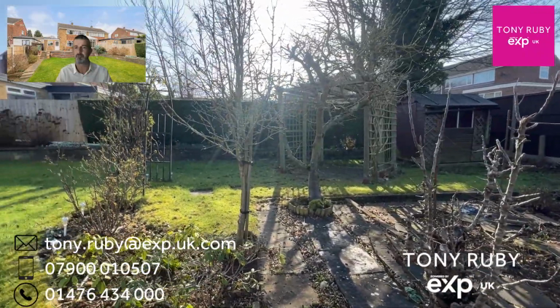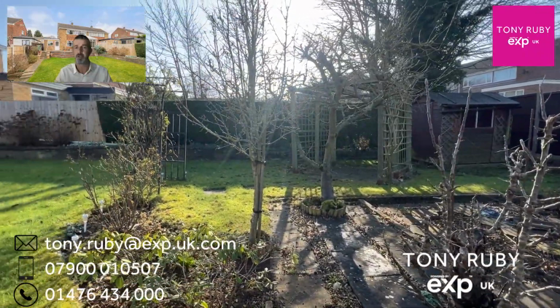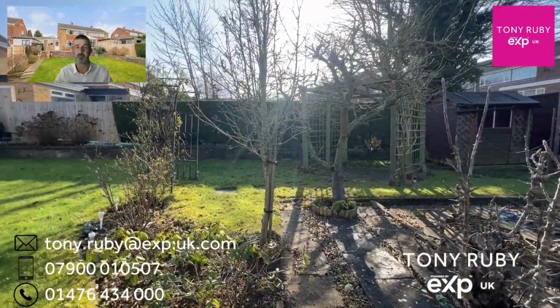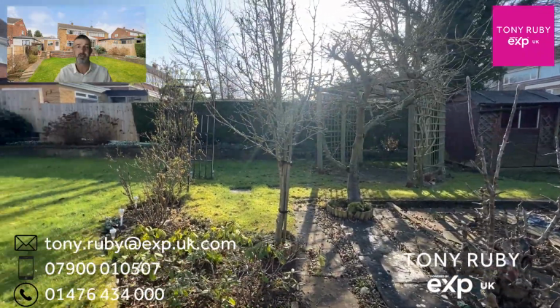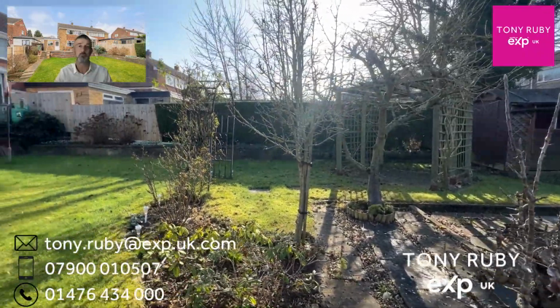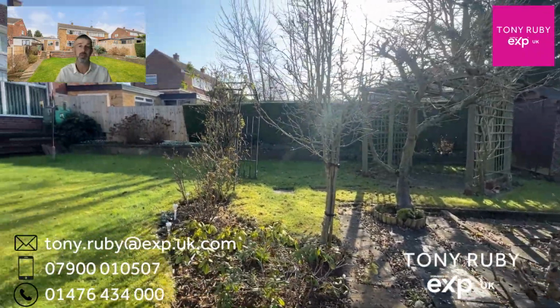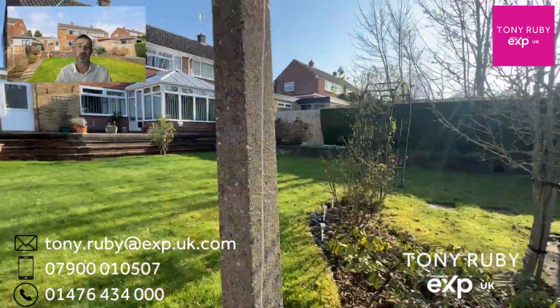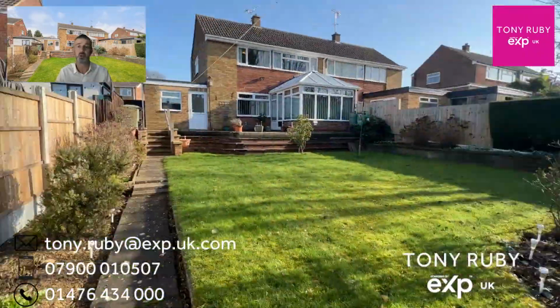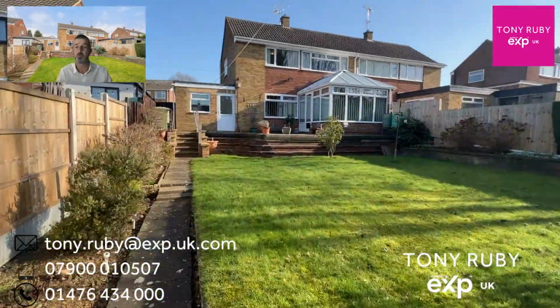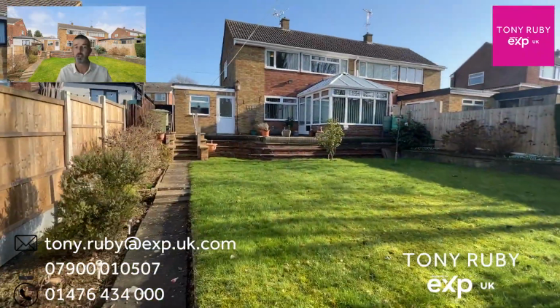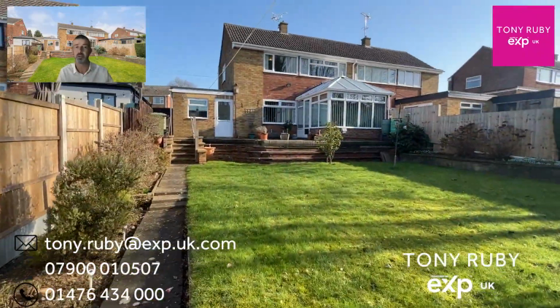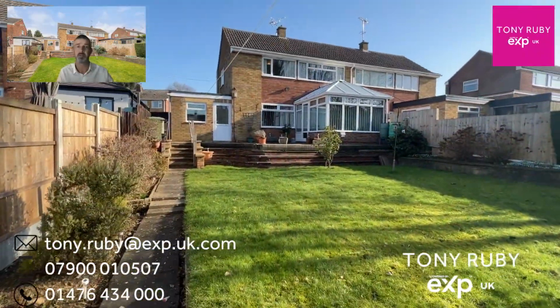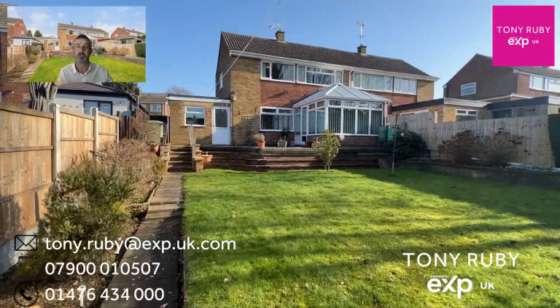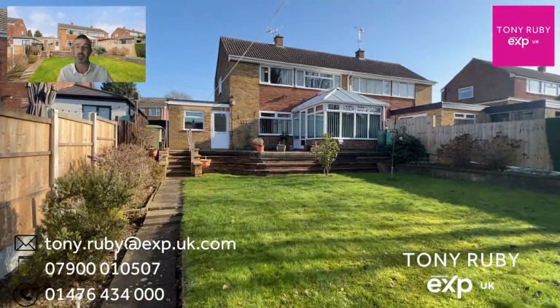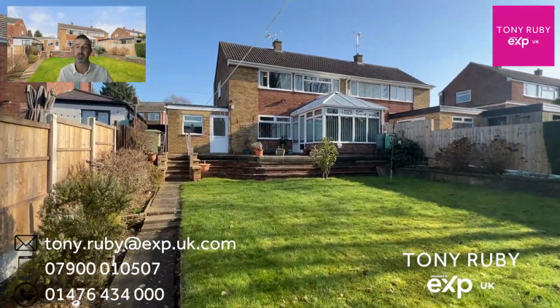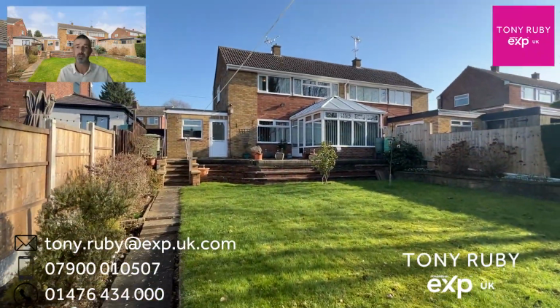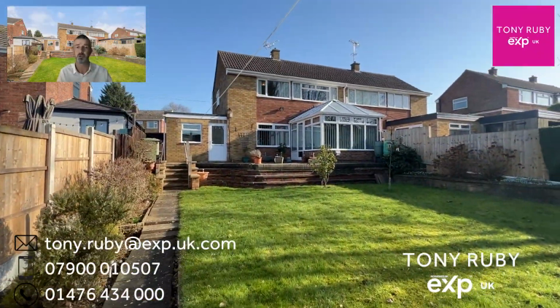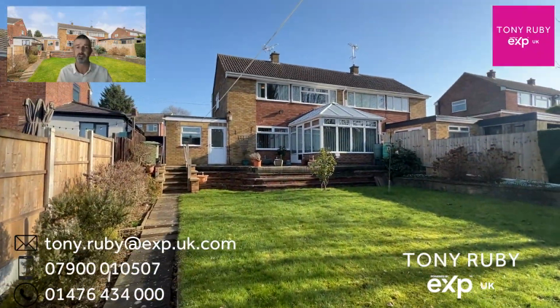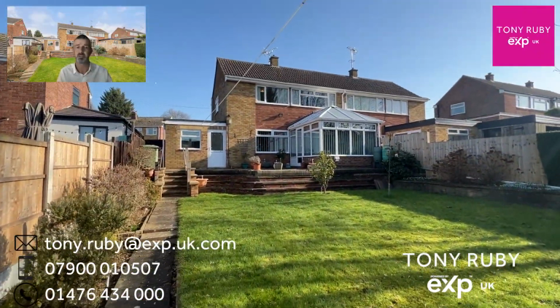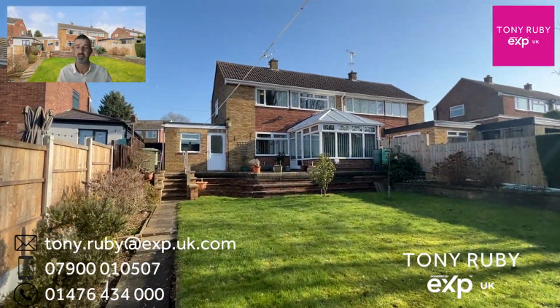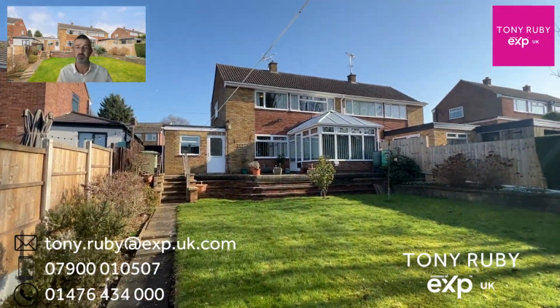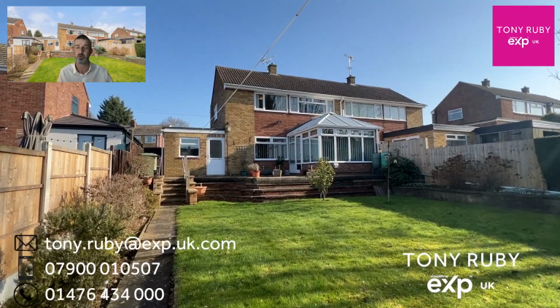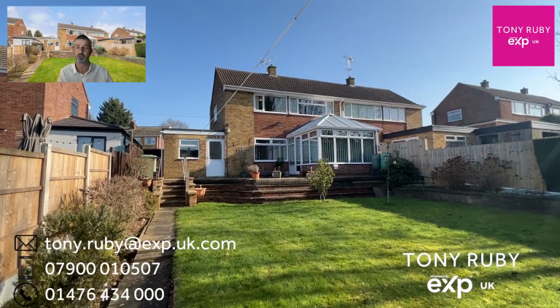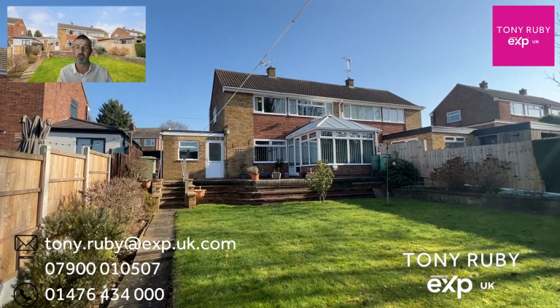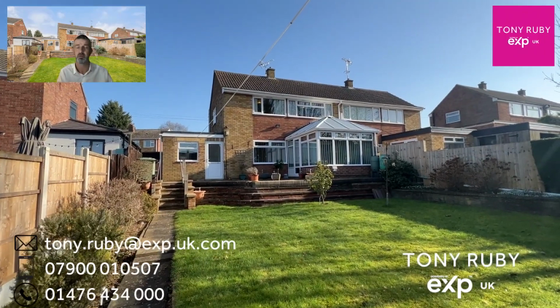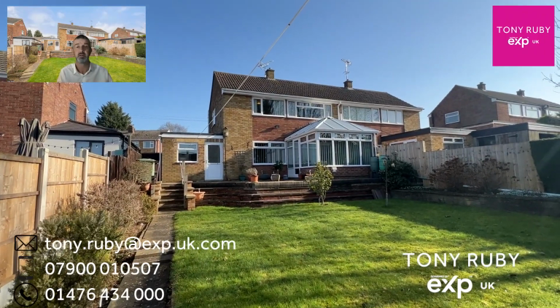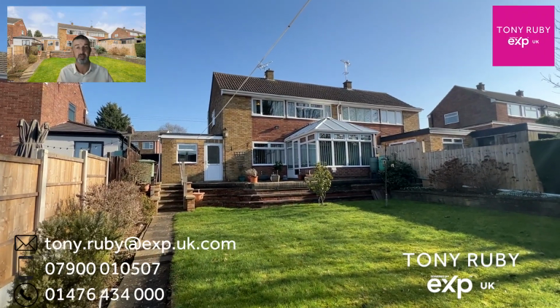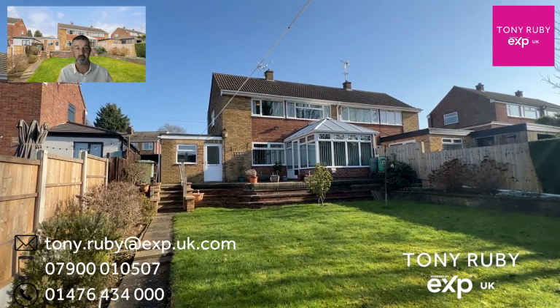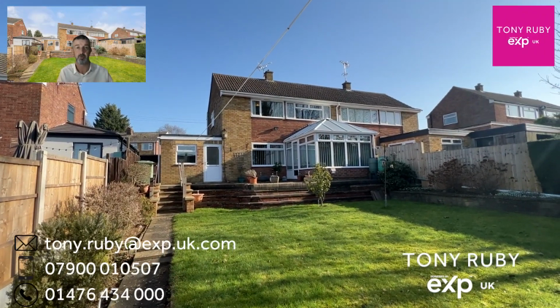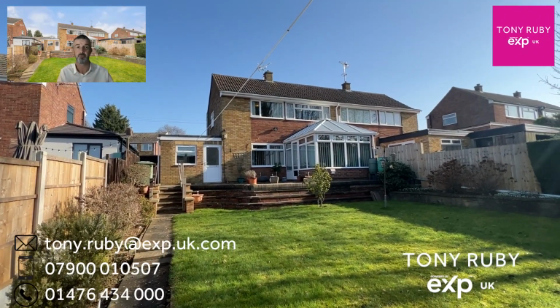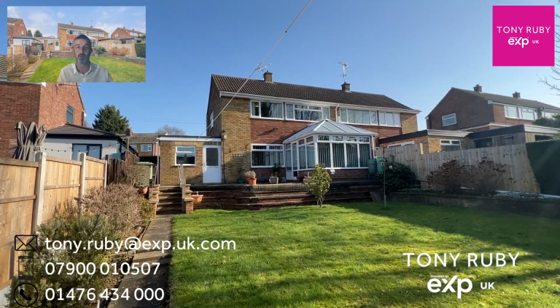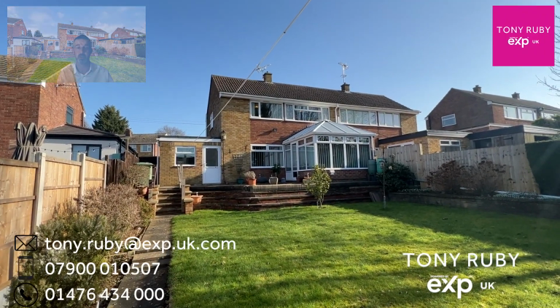If you'd like some more information about this home, being sold in our no onward chain, then please do get in touch using the contact details on the screen. Thank you very much for watching.